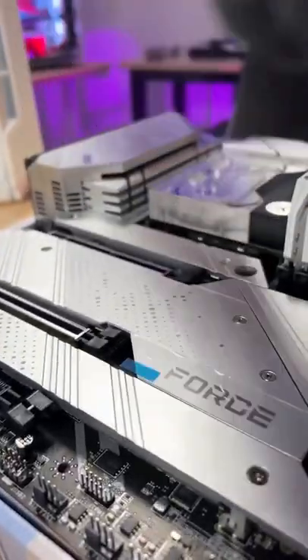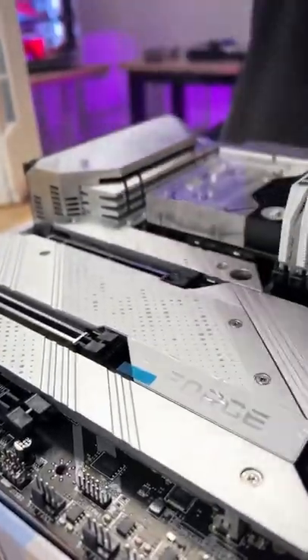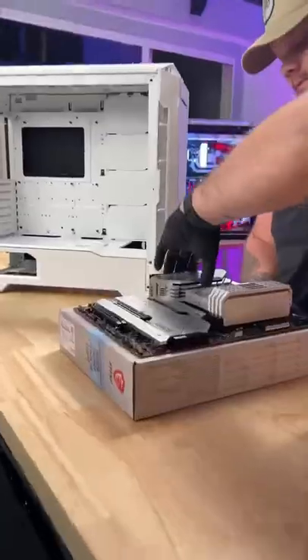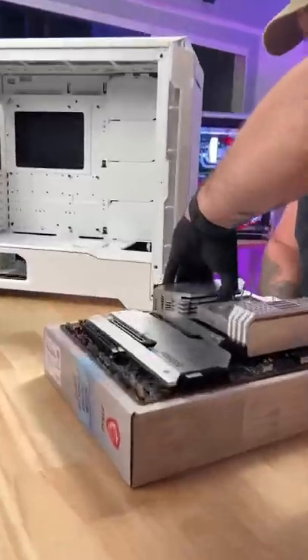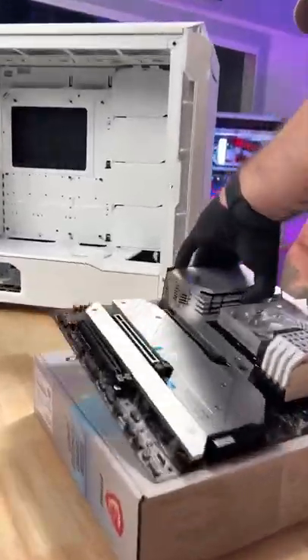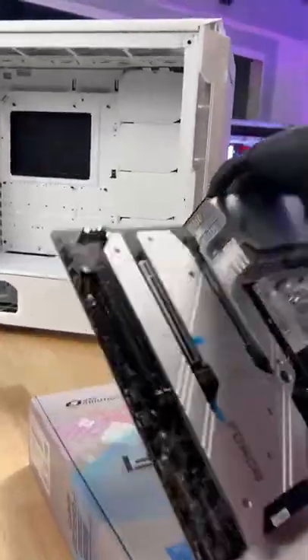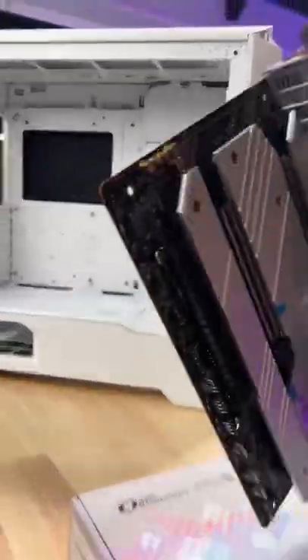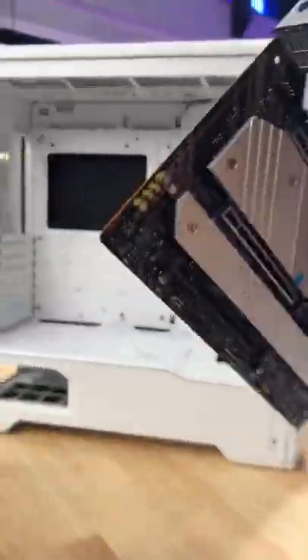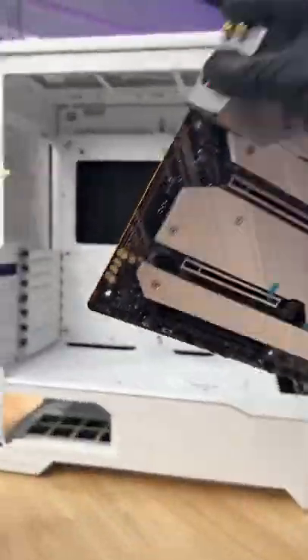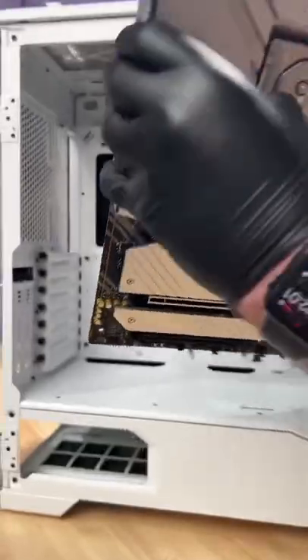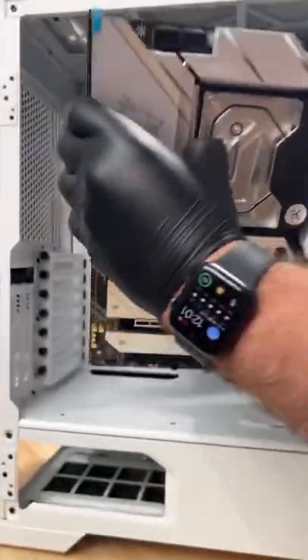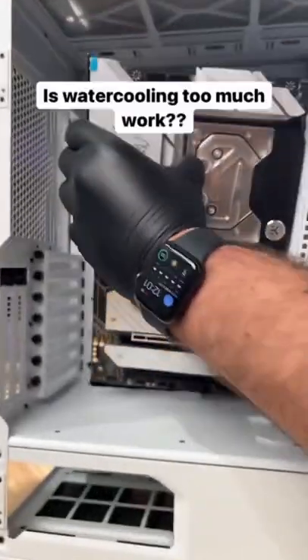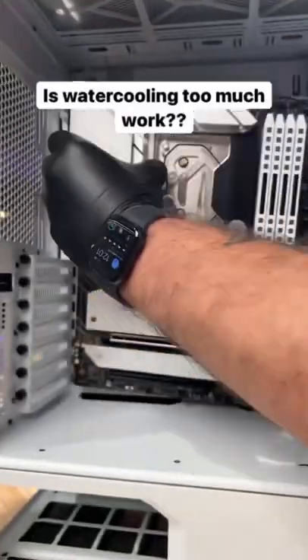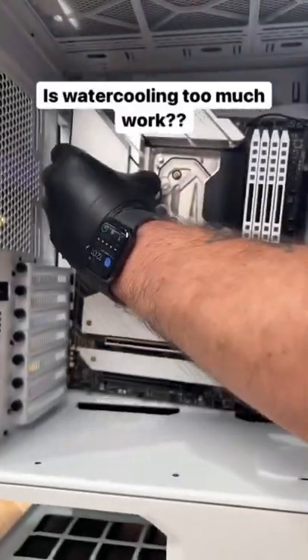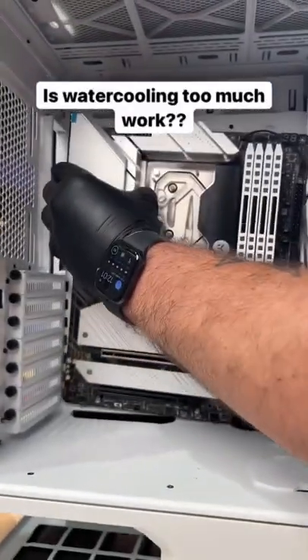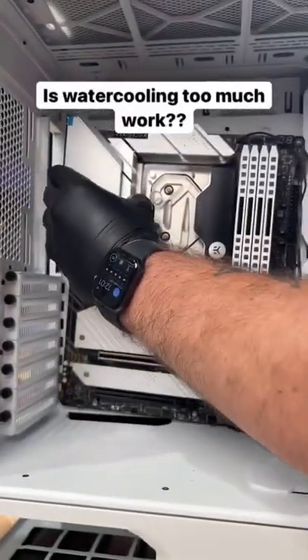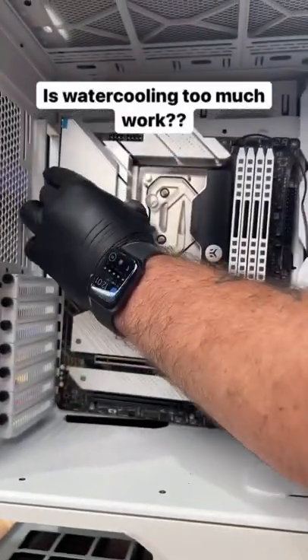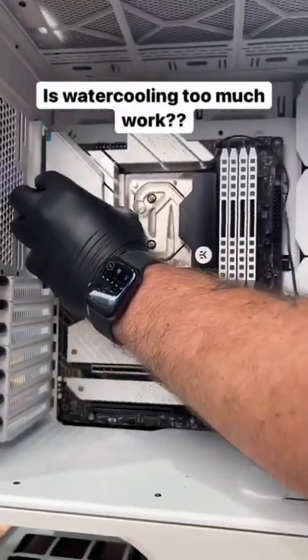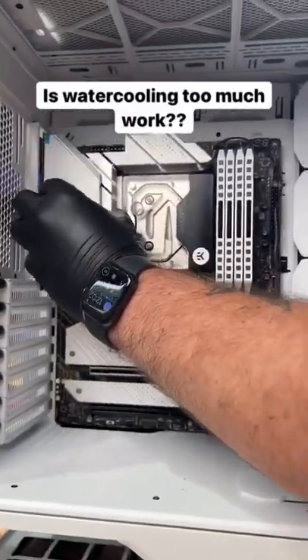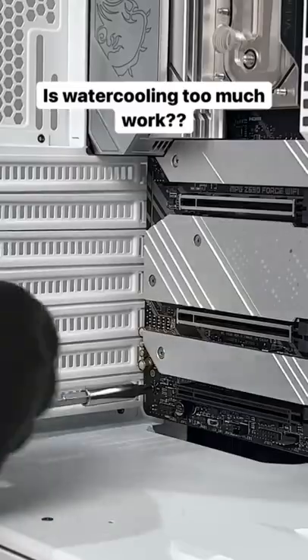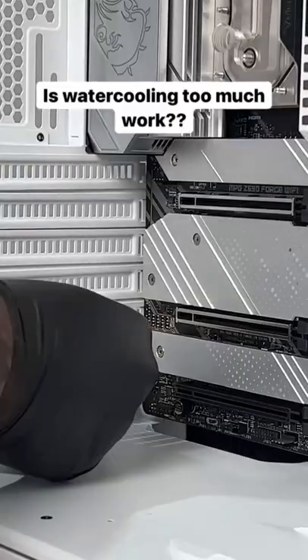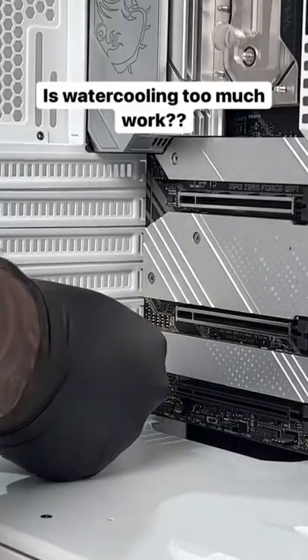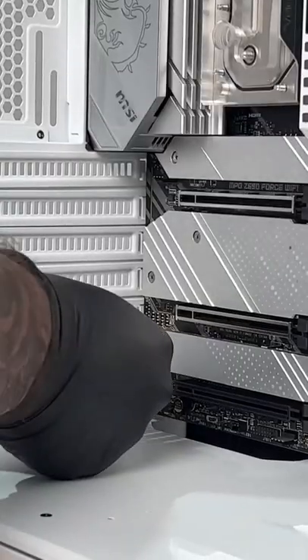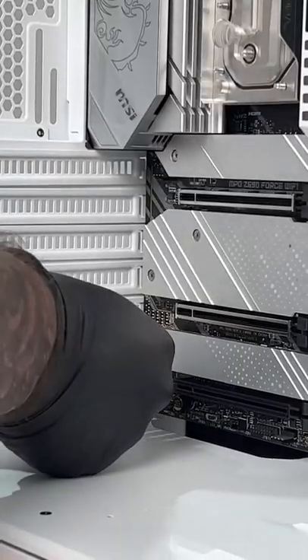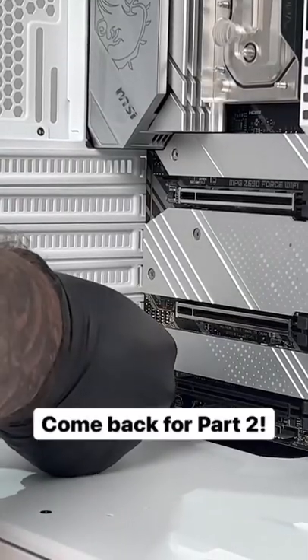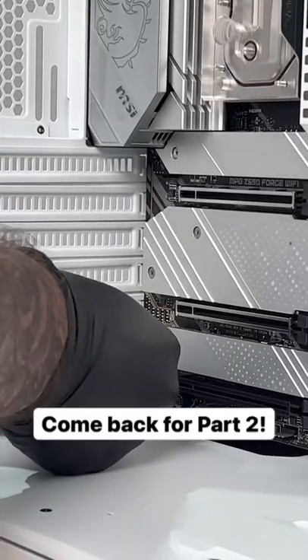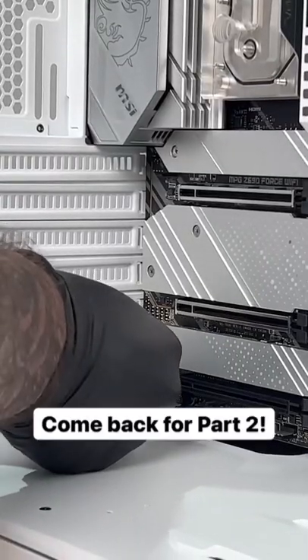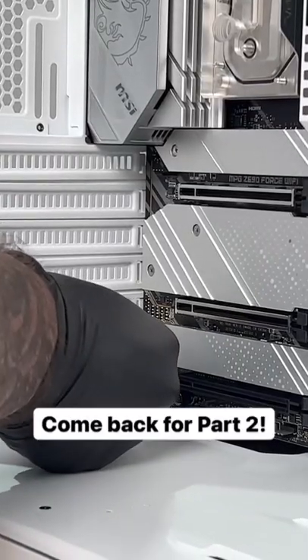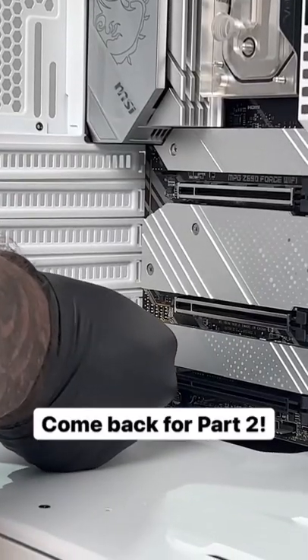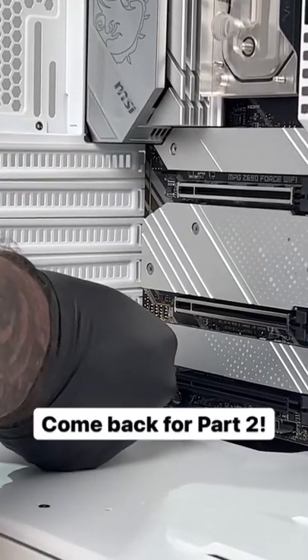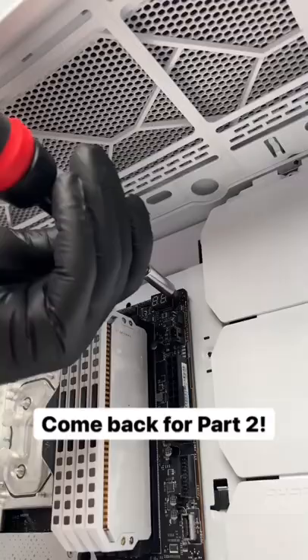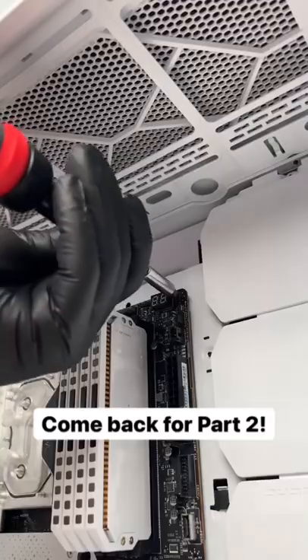And I want to hear your guys' thoughts on that. Is a watercooled build too much work? Stick around to find out.